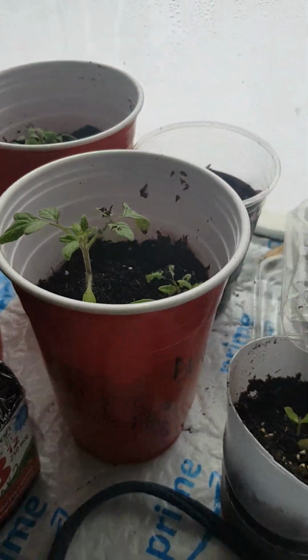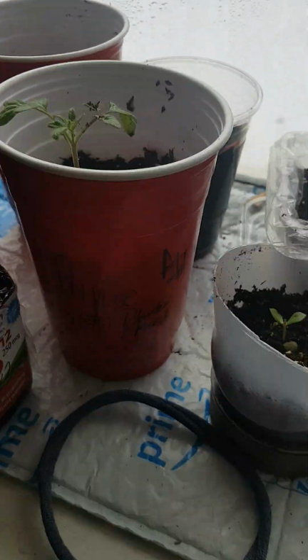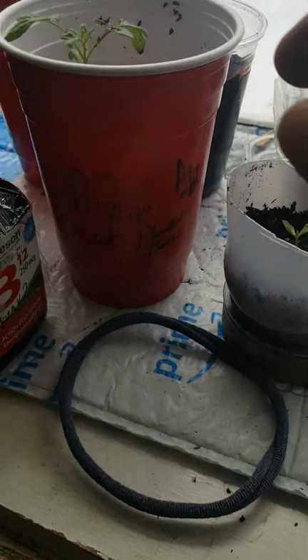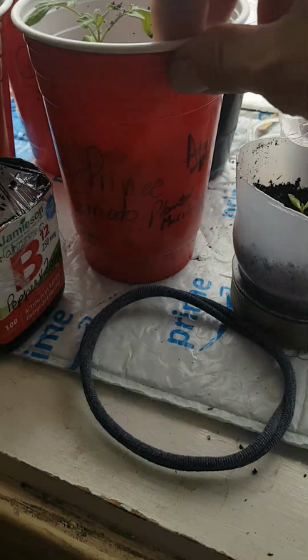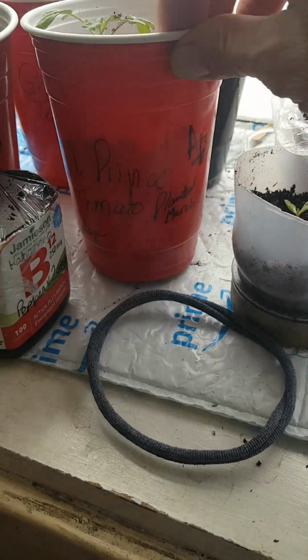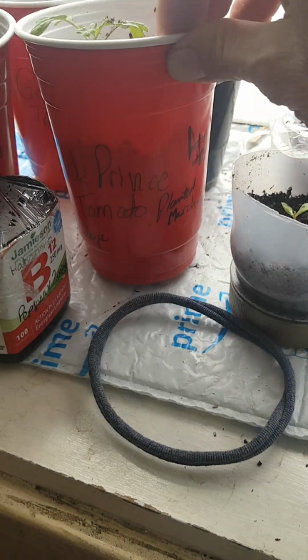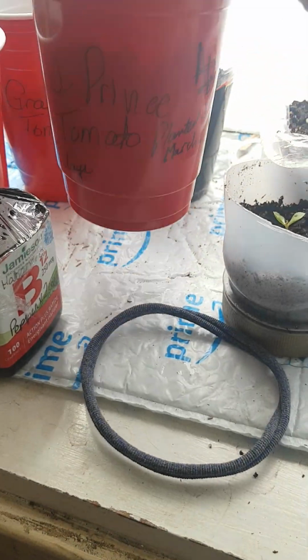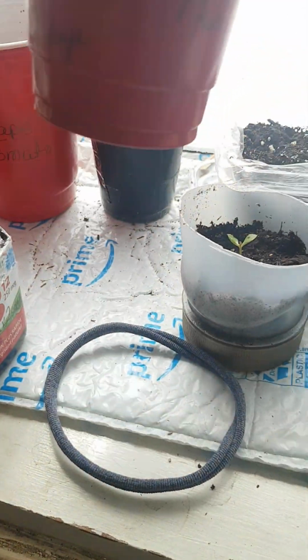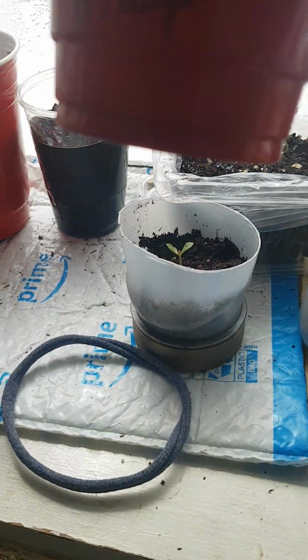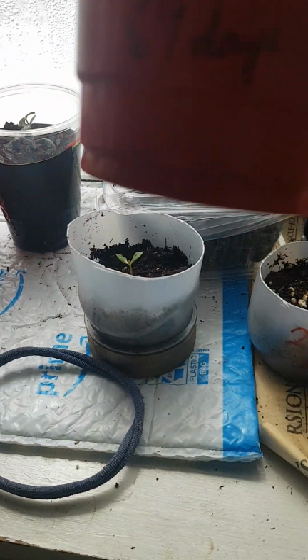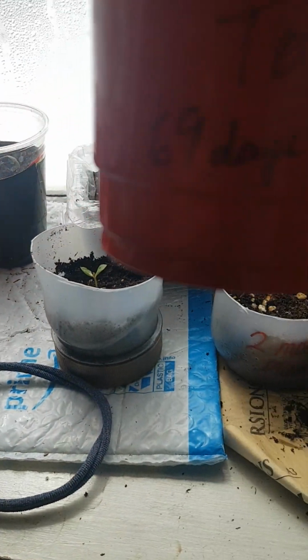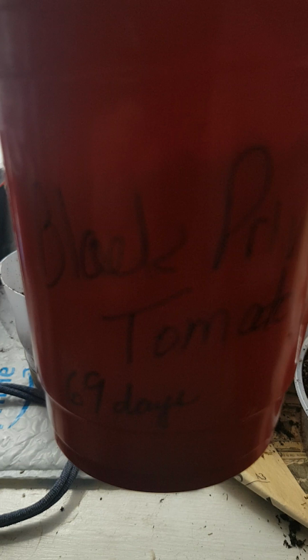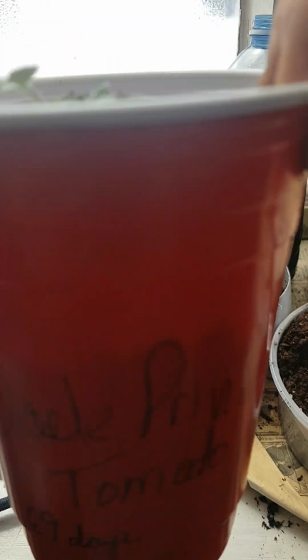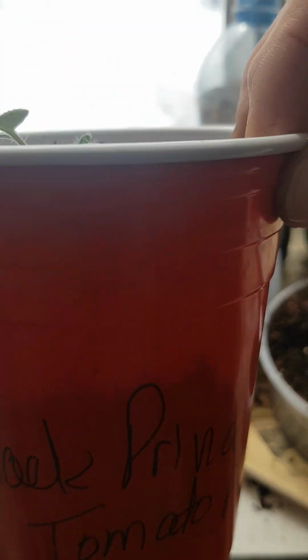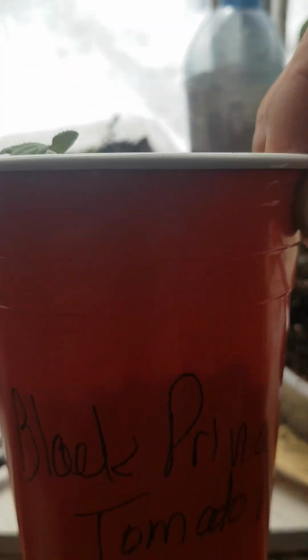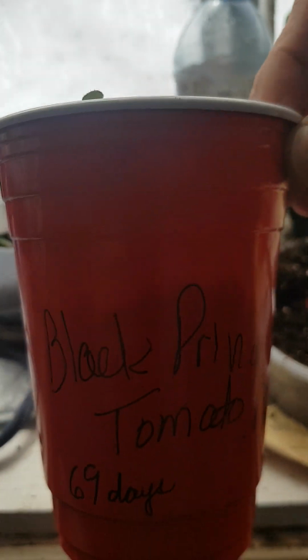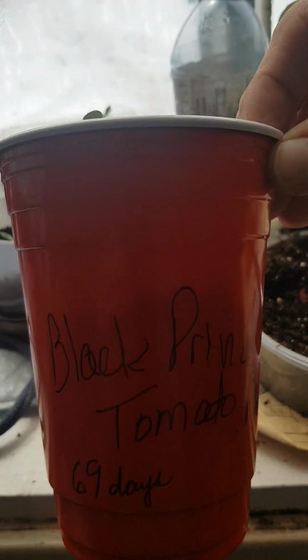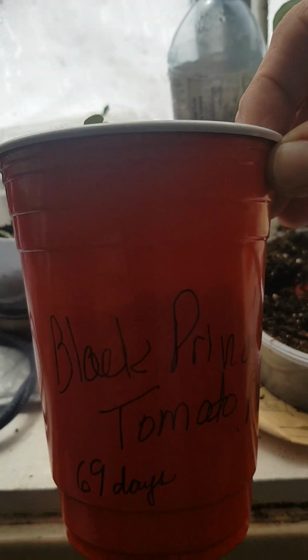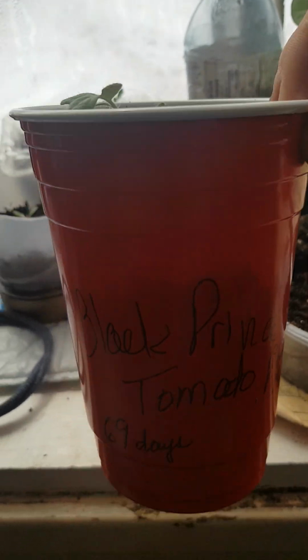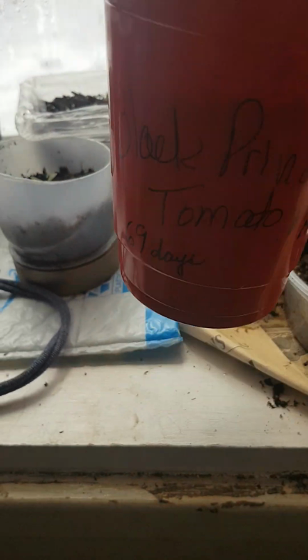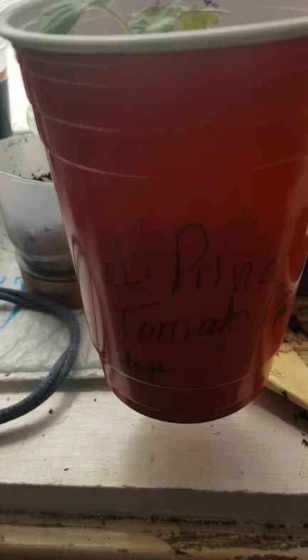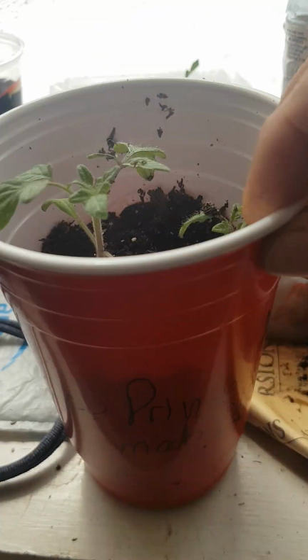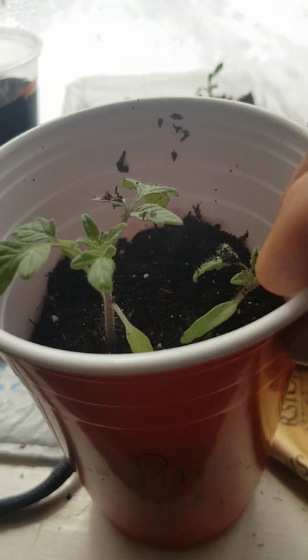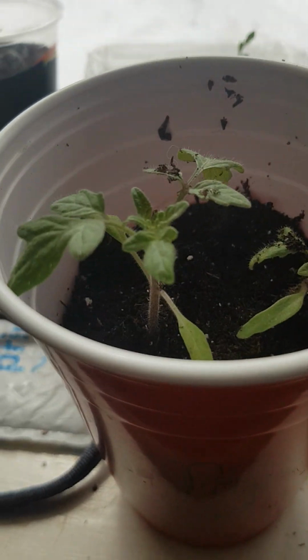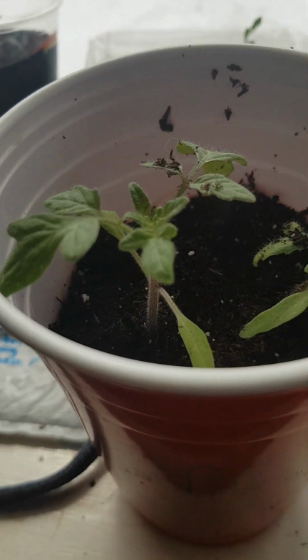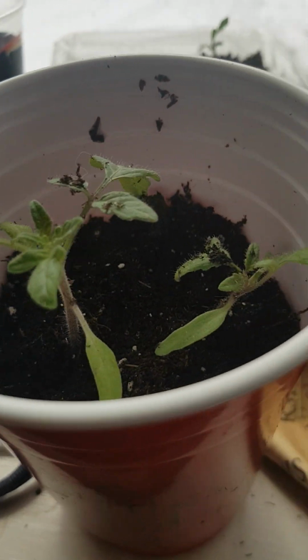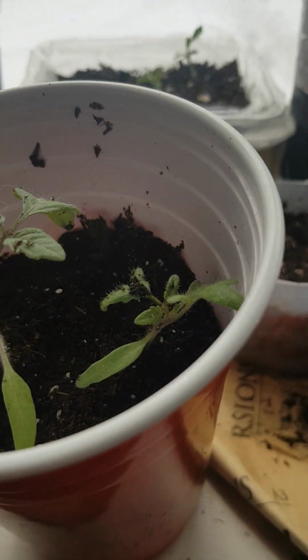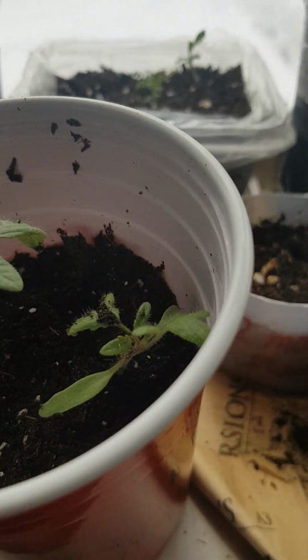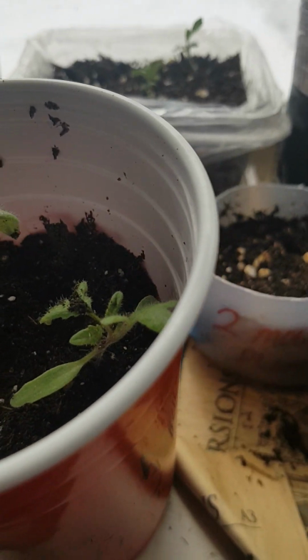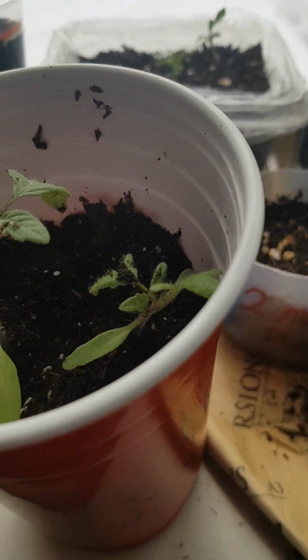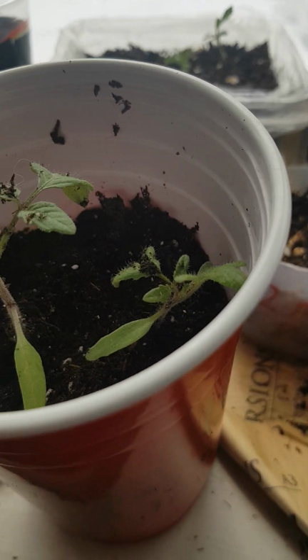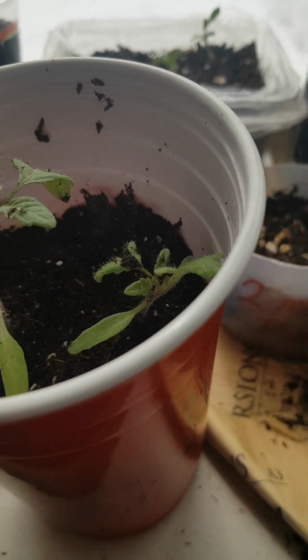Now these ones are black prints. These are the first time I've grown these.